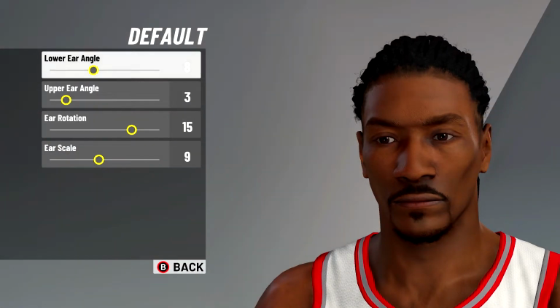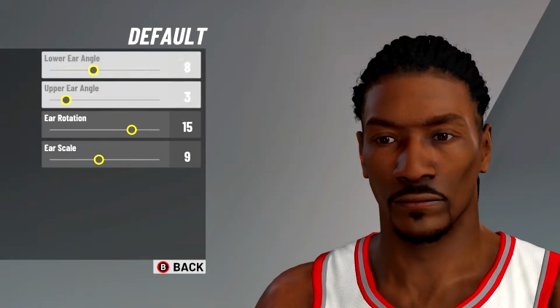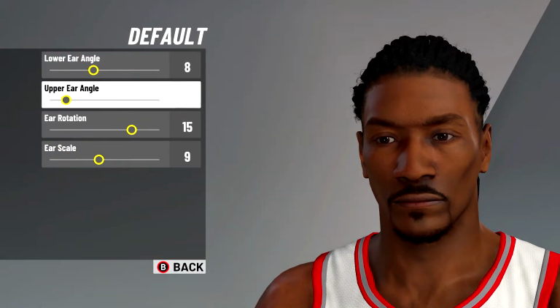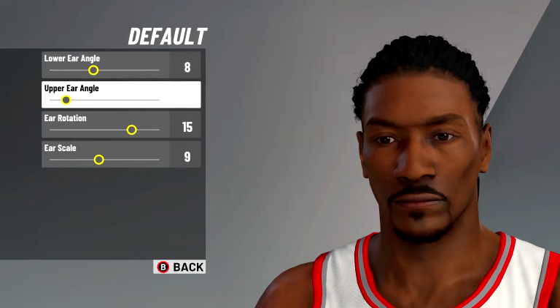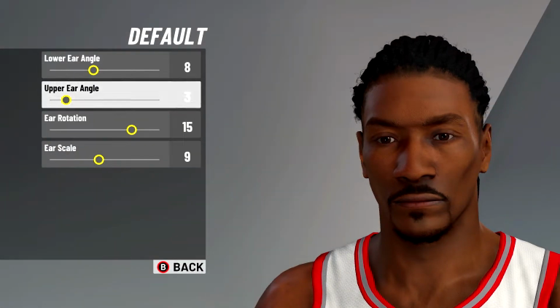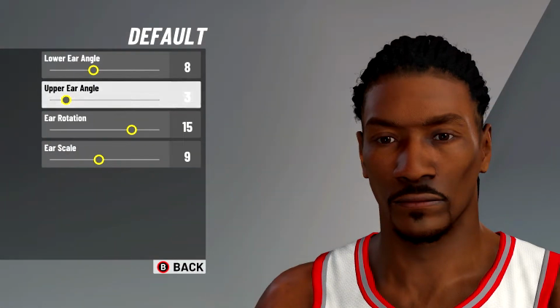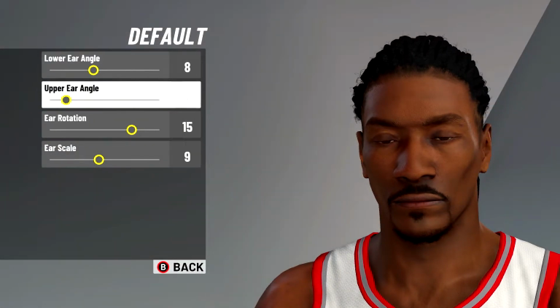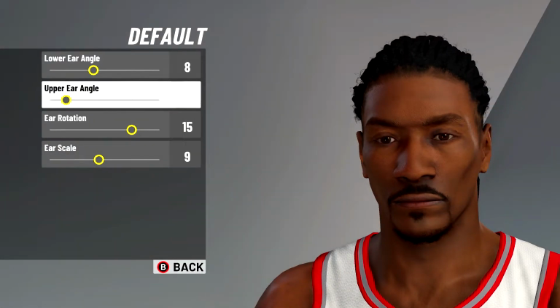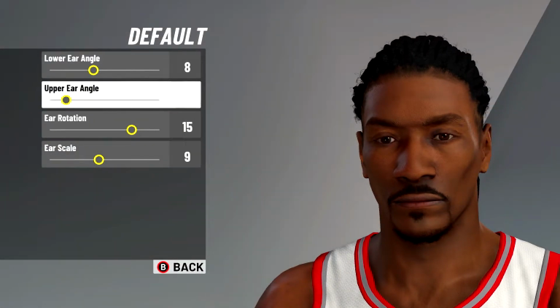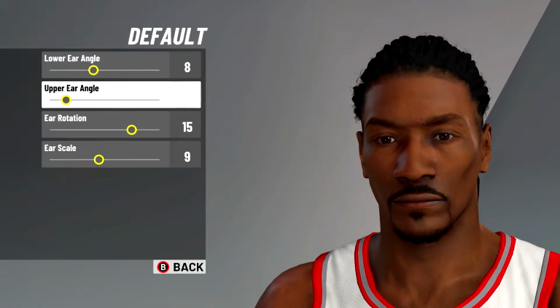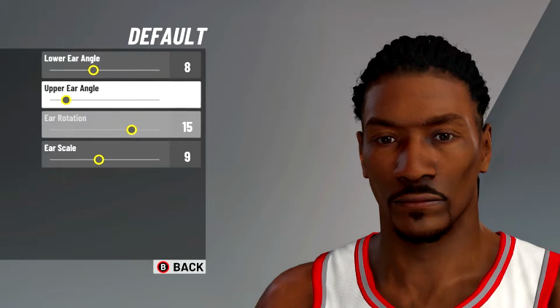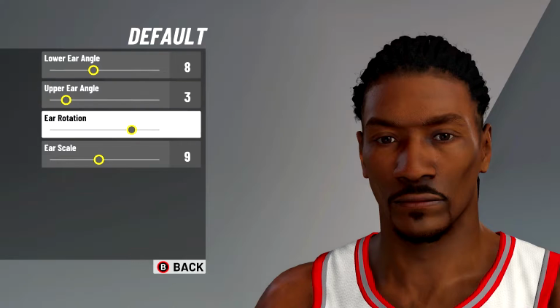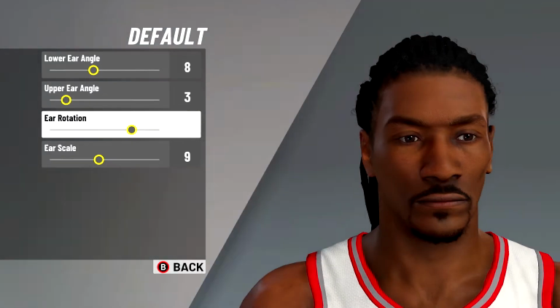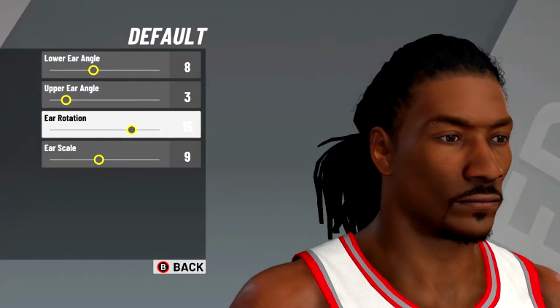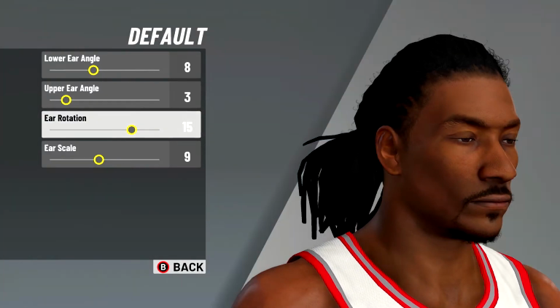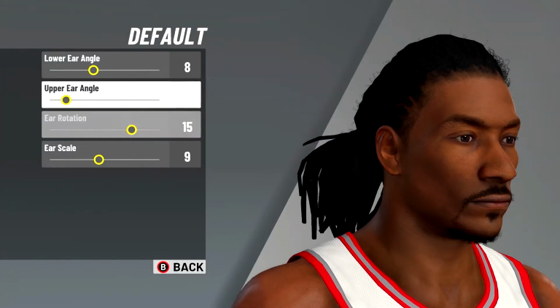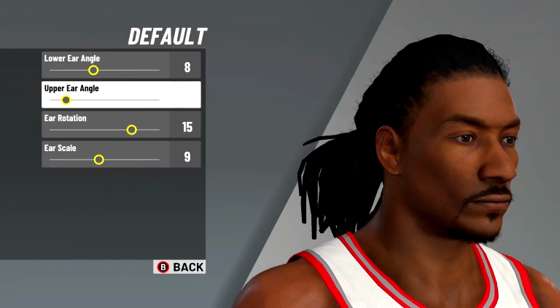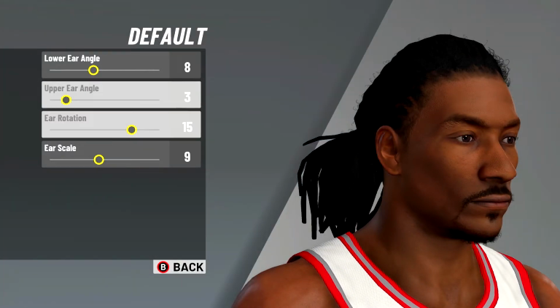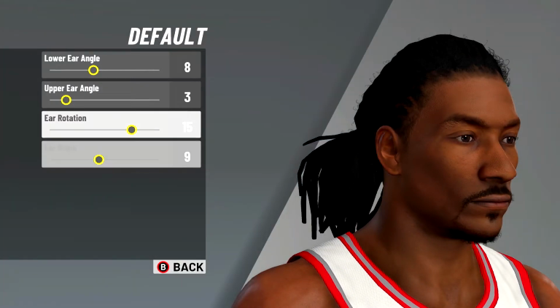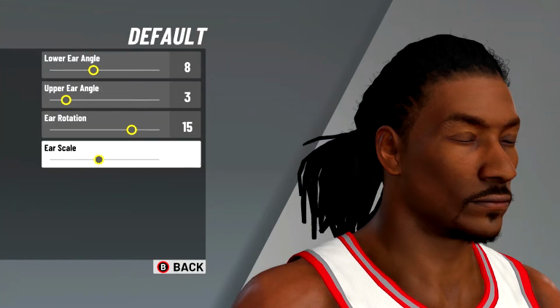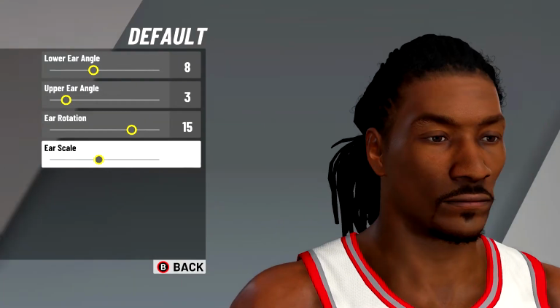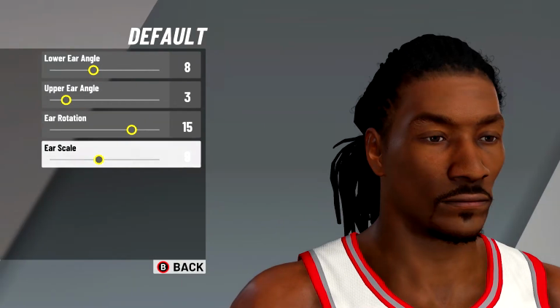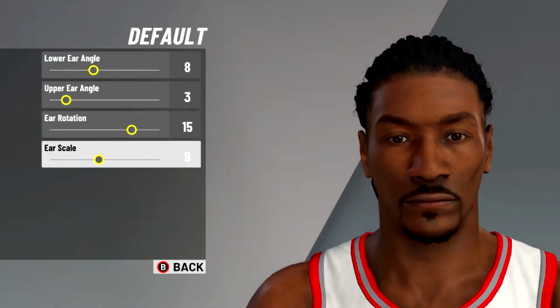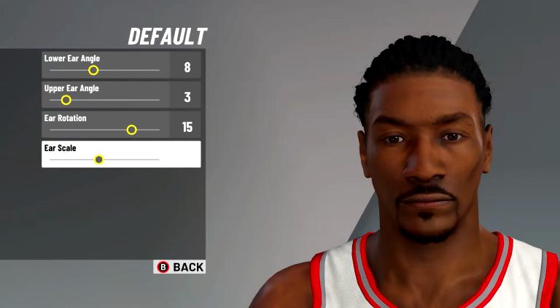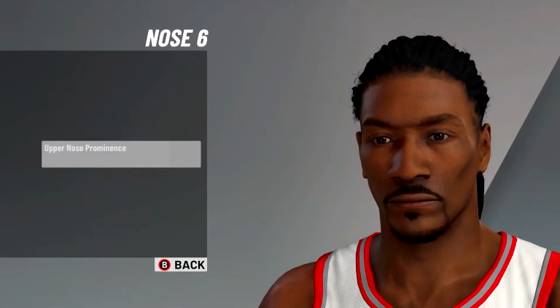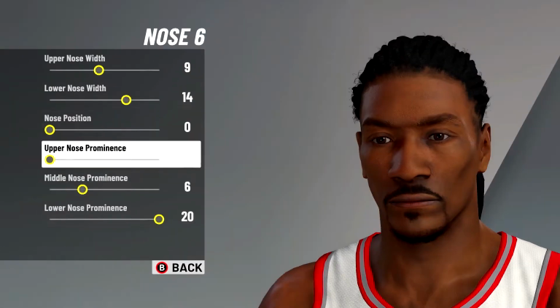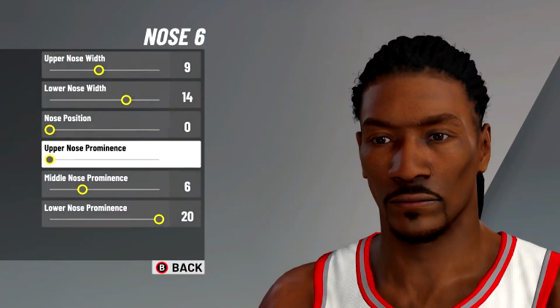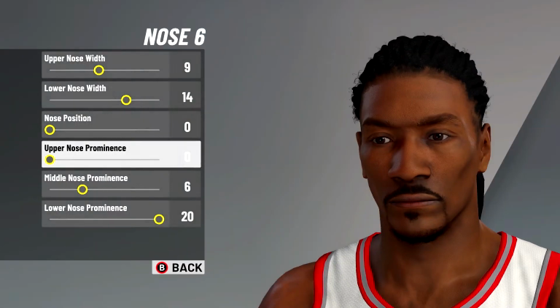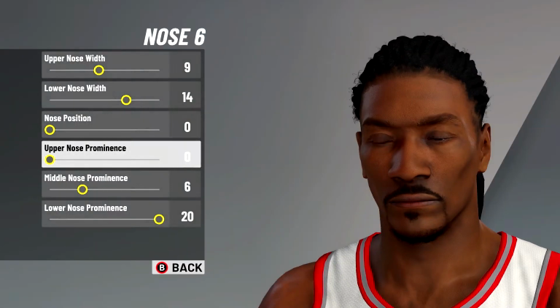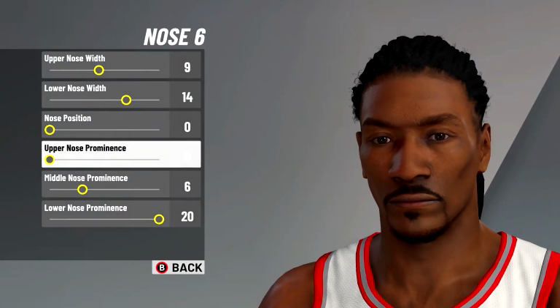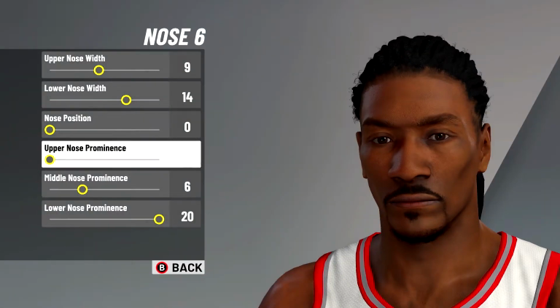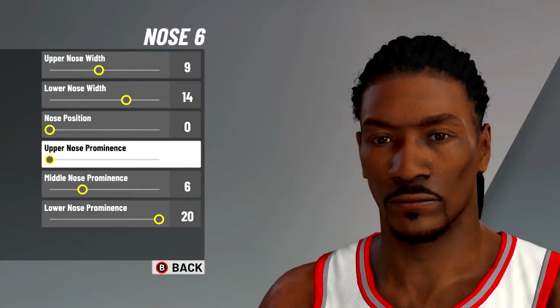Next I just went with the default ears. Lower ear angle is at eight, upper ear angle is at three, ear rotation on 15, and ear scale on nine.